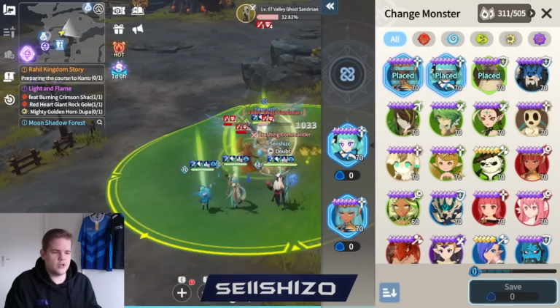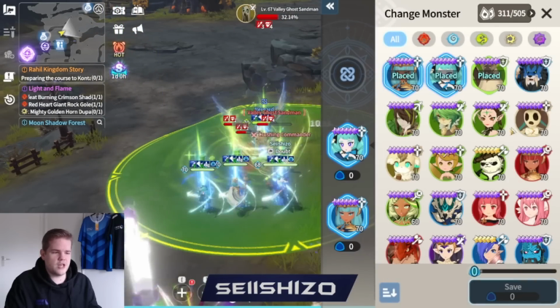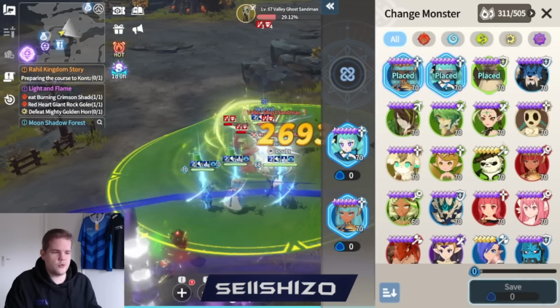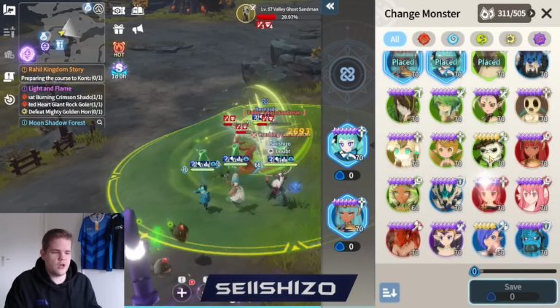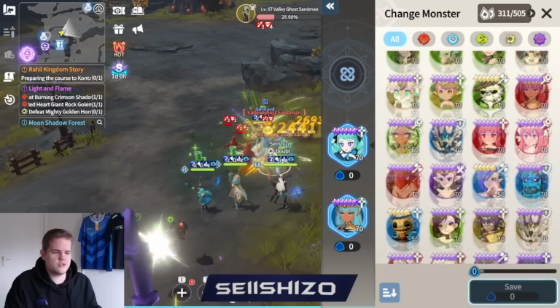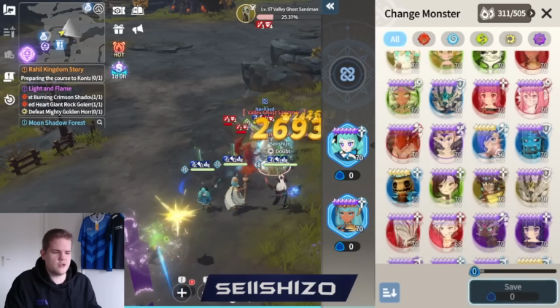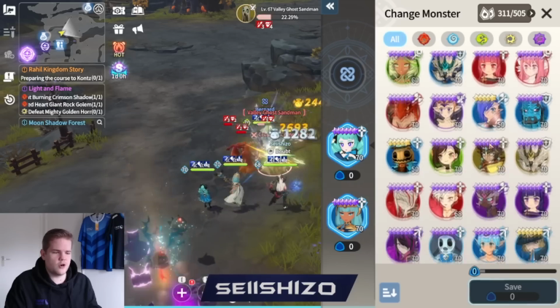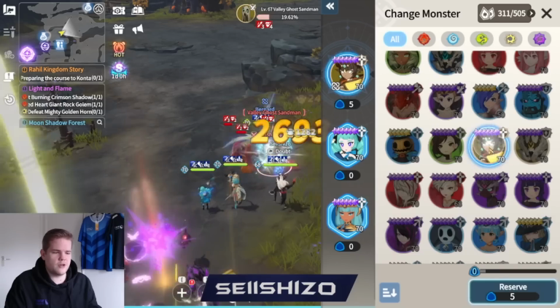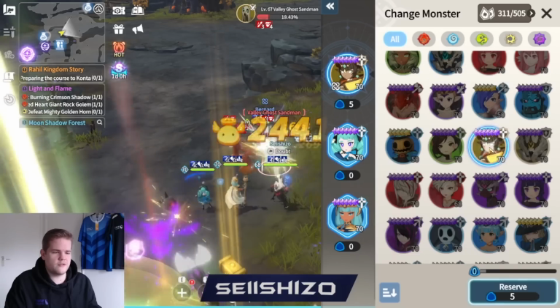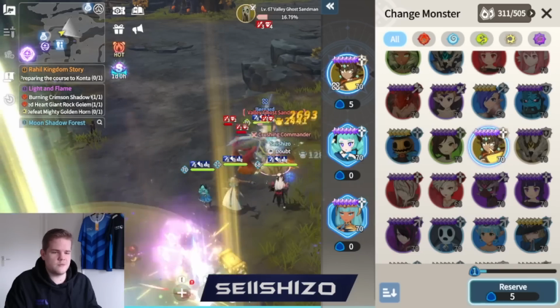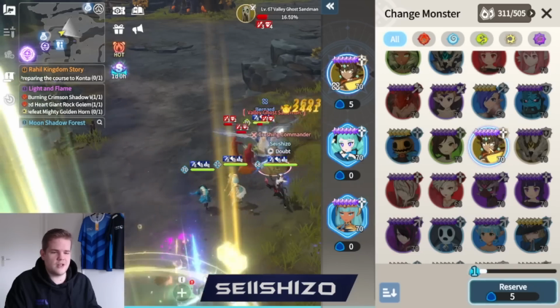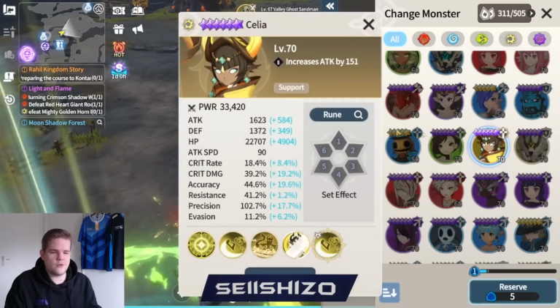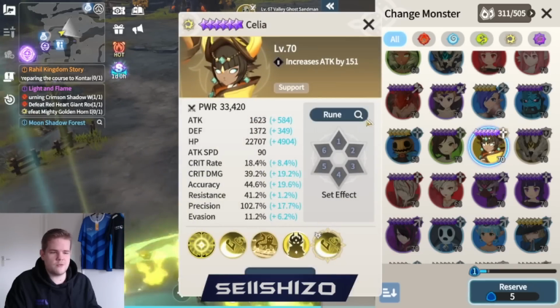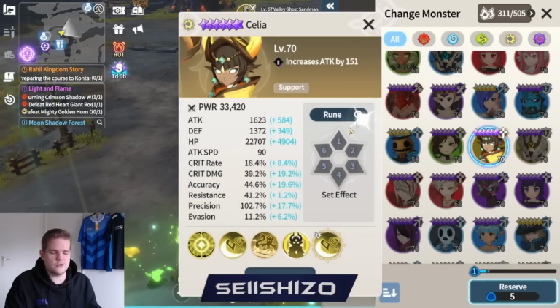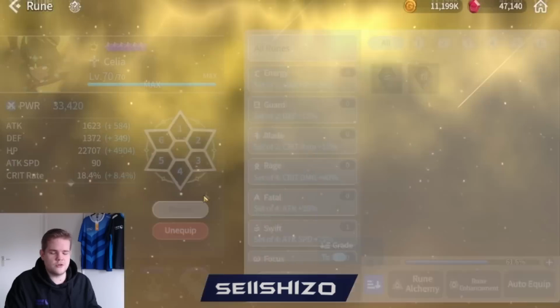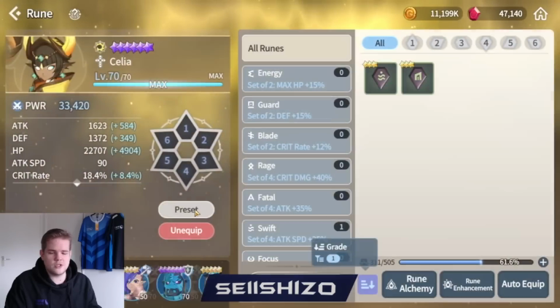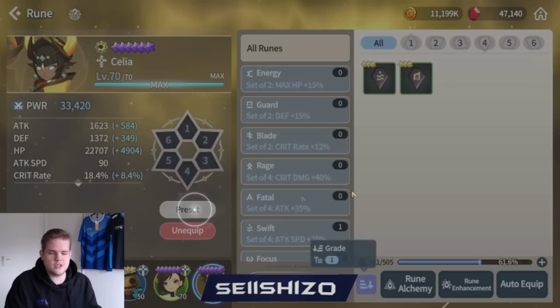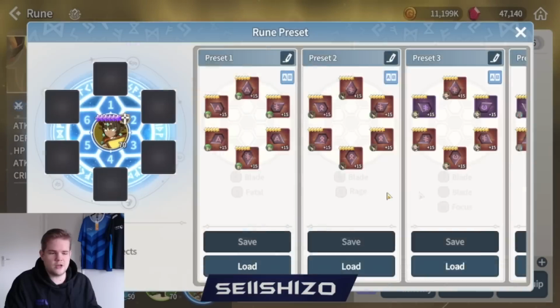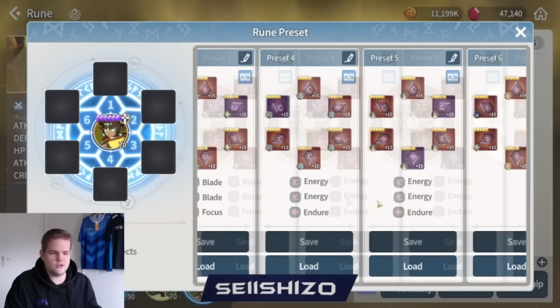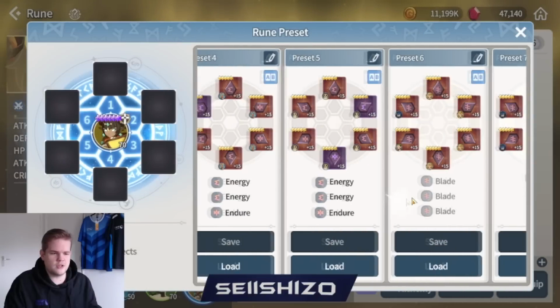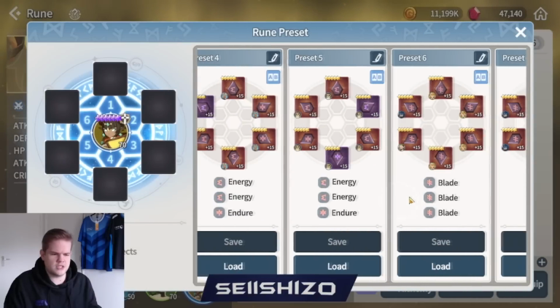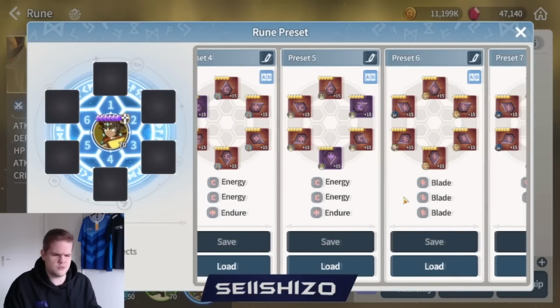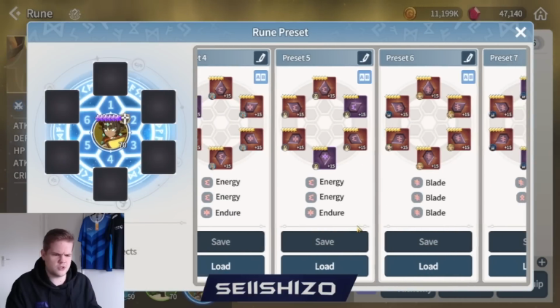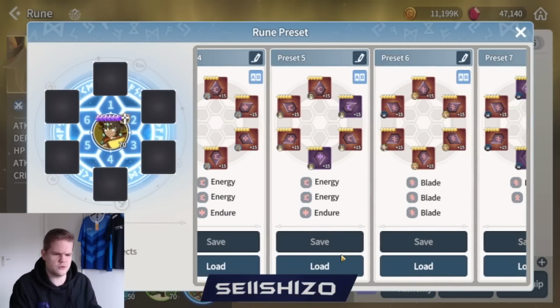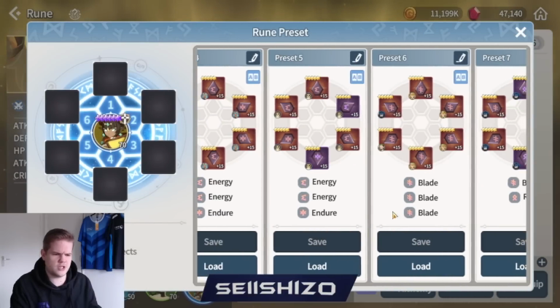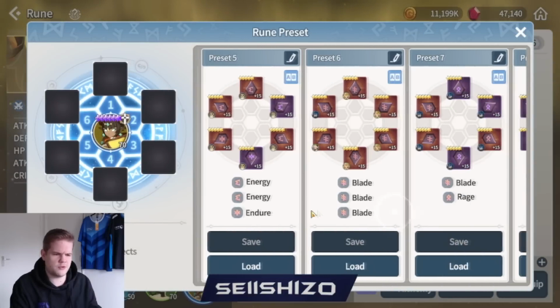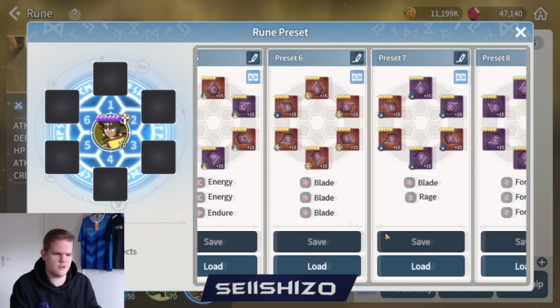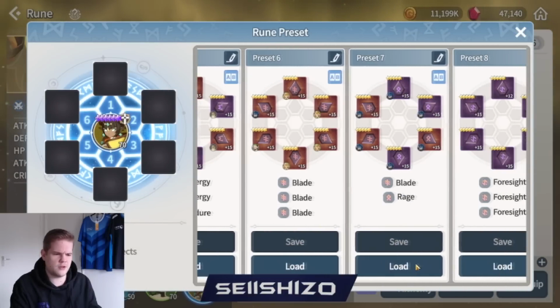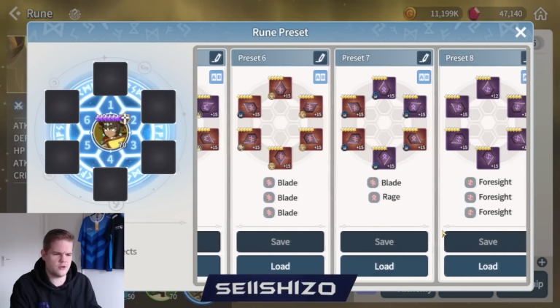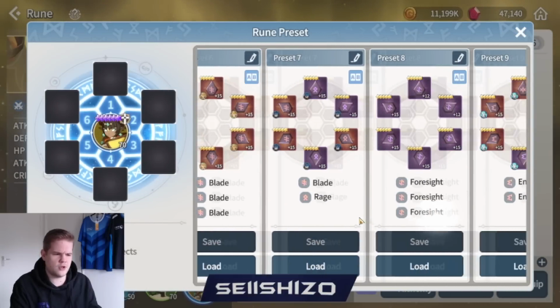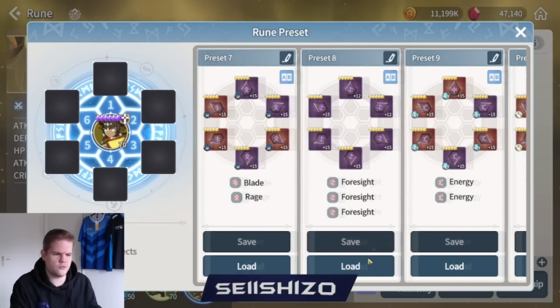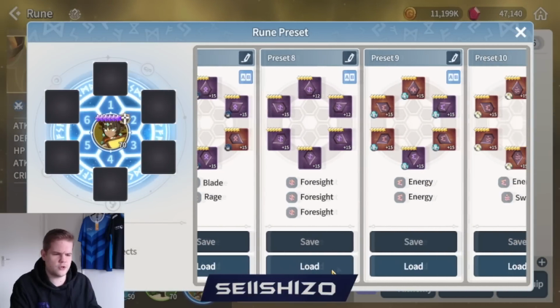Let's say we have a team that can kind of auto this. I have these two units - I'll talk more about teams I recommend in a second, but in this case I'm just going to set up a team that I know kind of works.